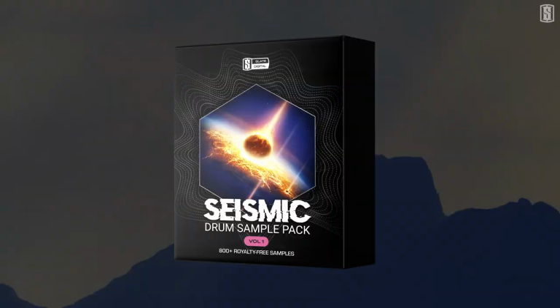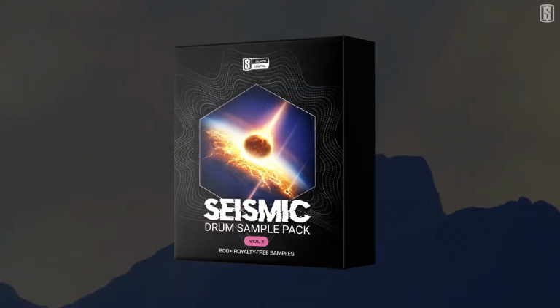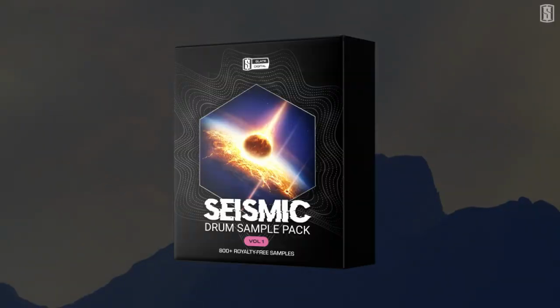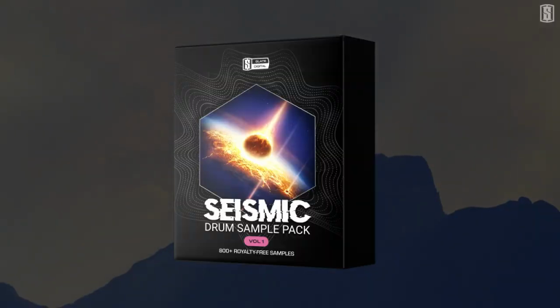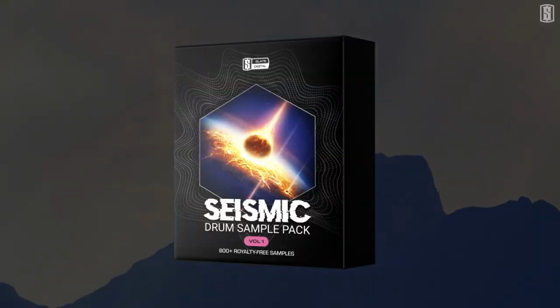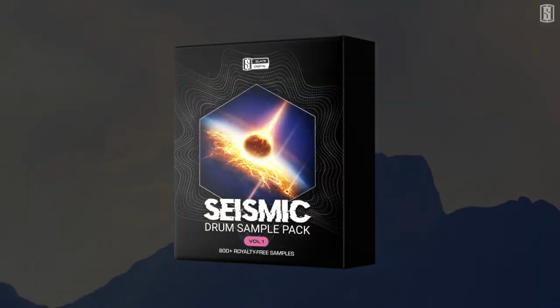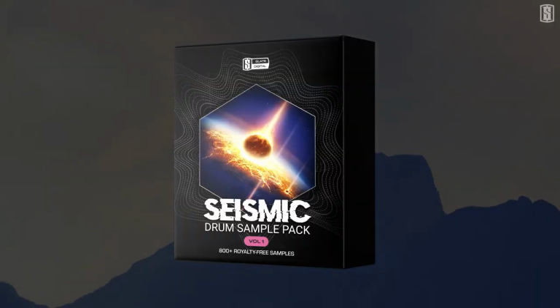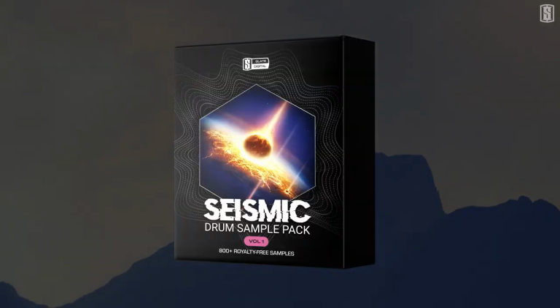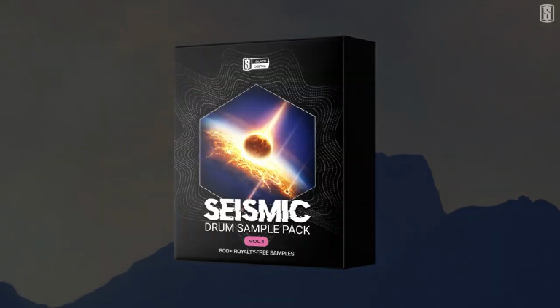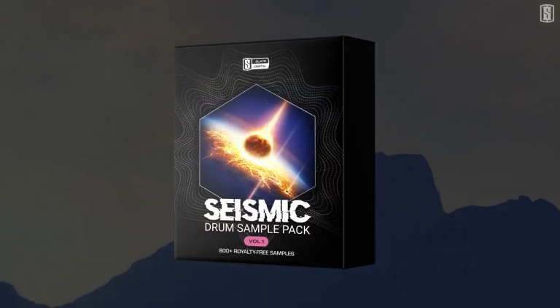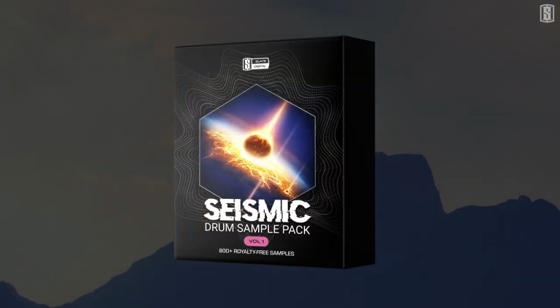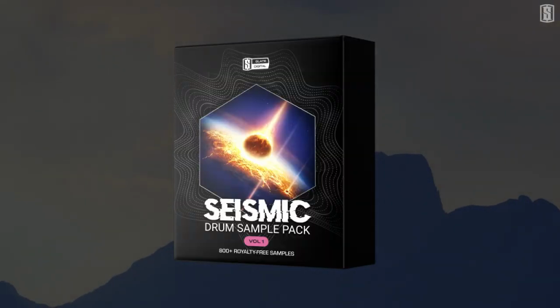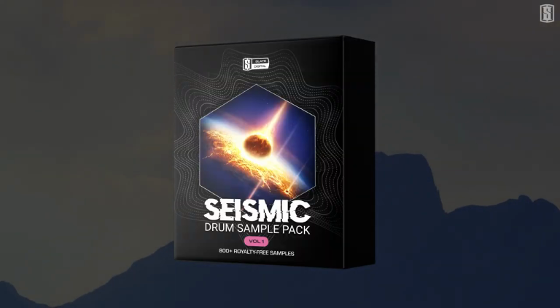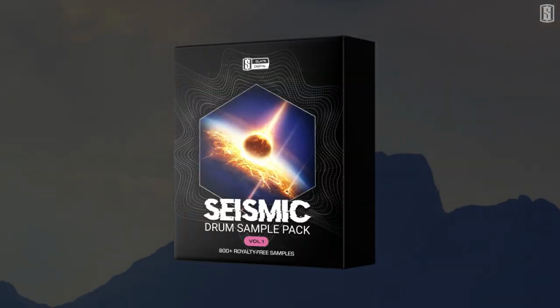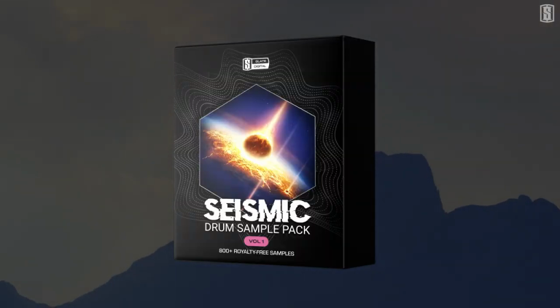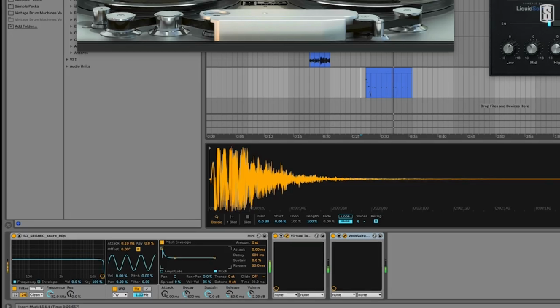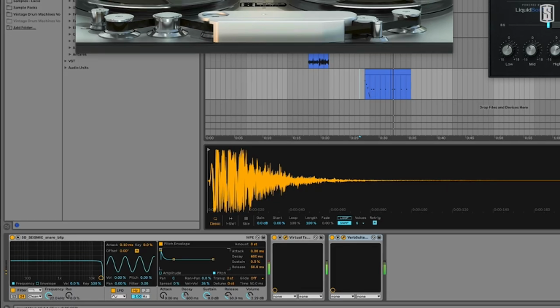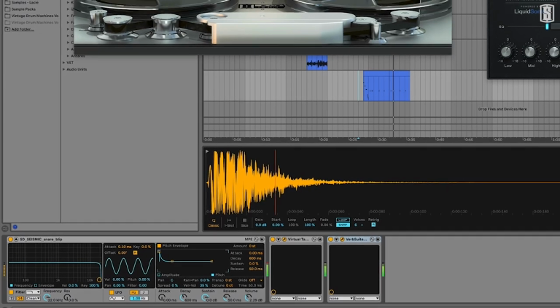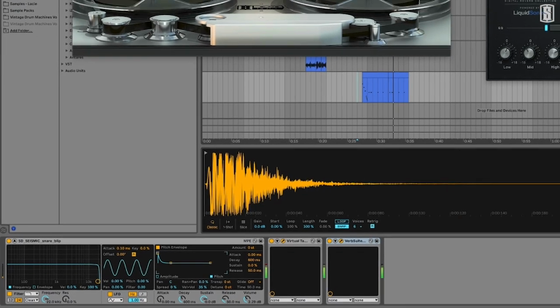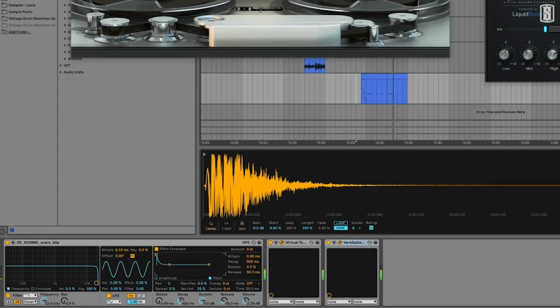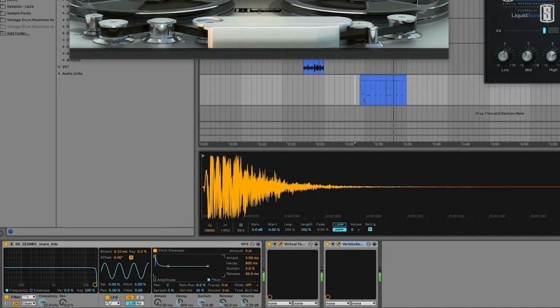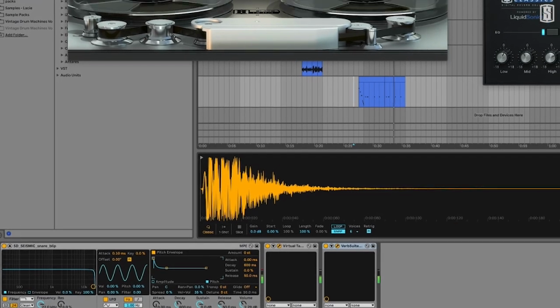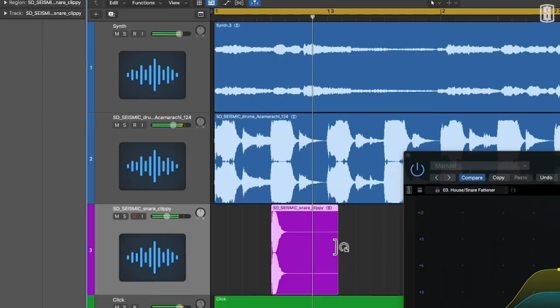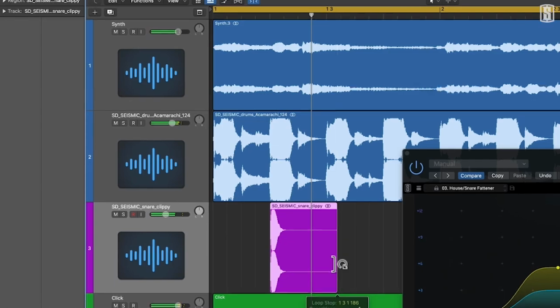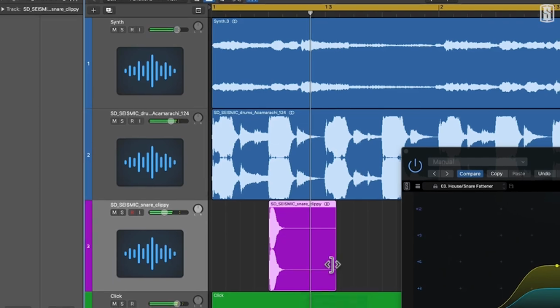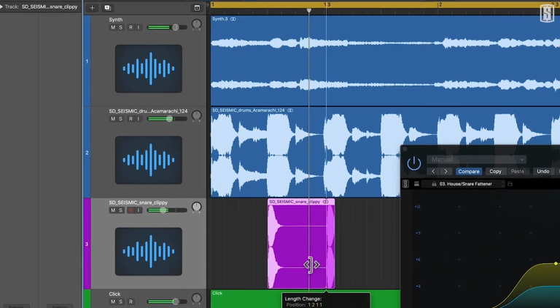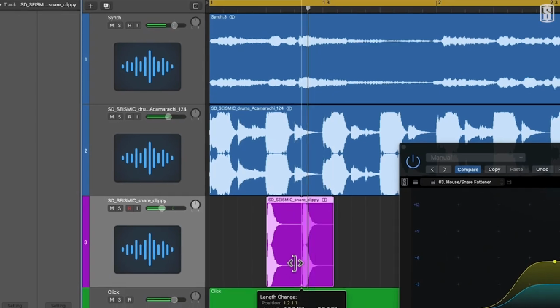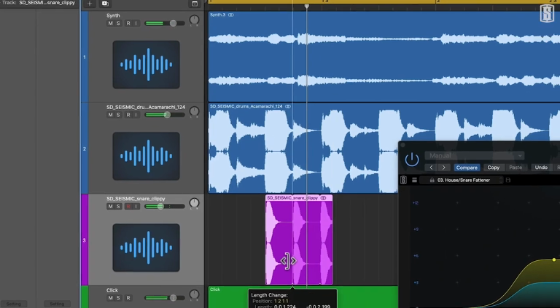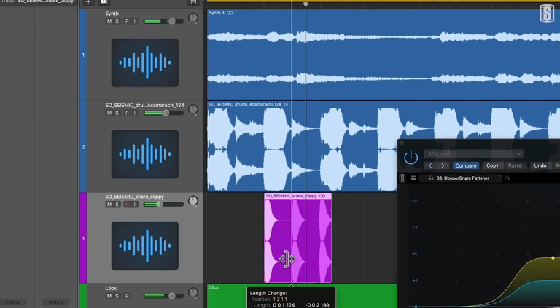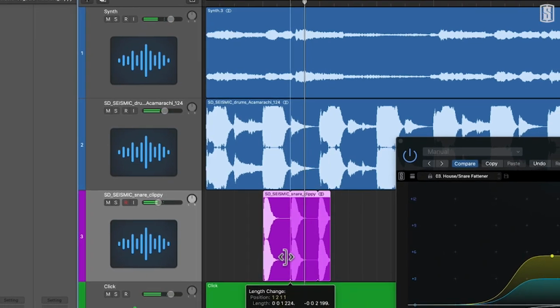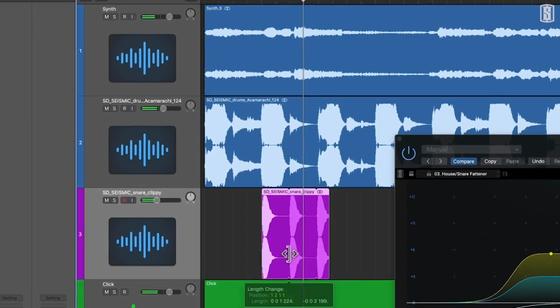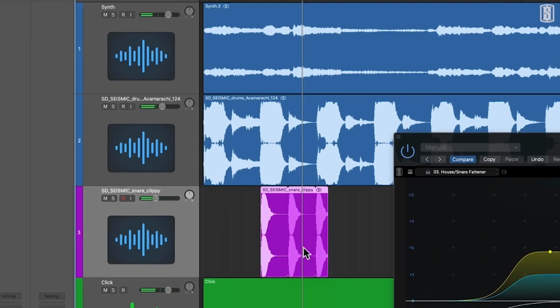Seismic is free for a limited time, so don't miss your chance to add these world-class royalty-free samples to your tracks.